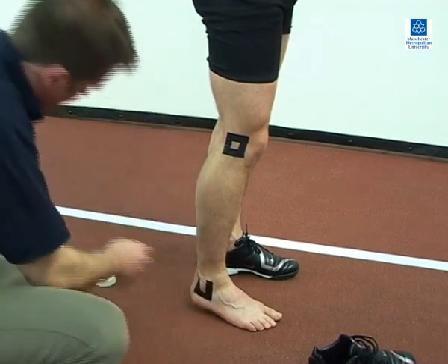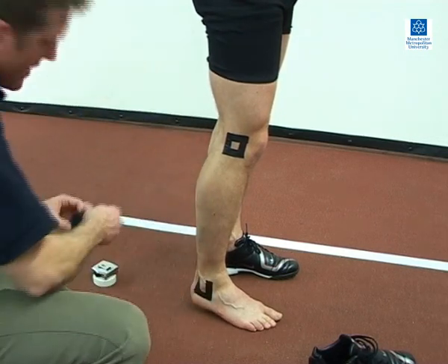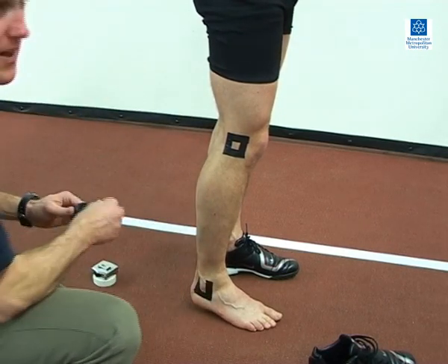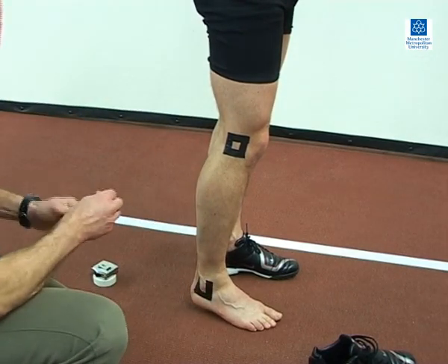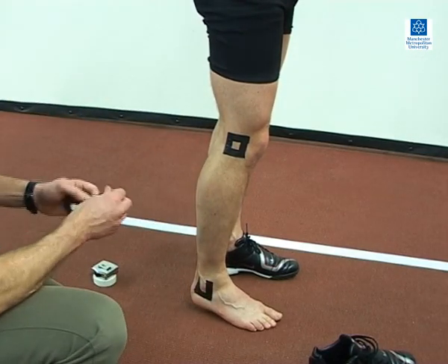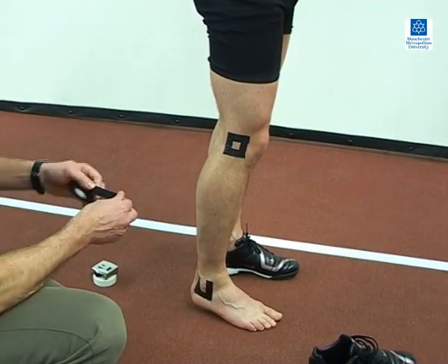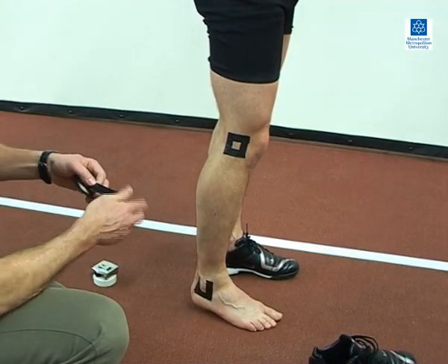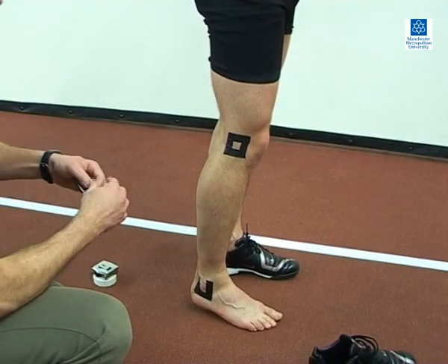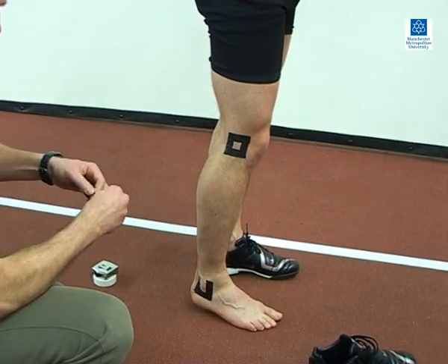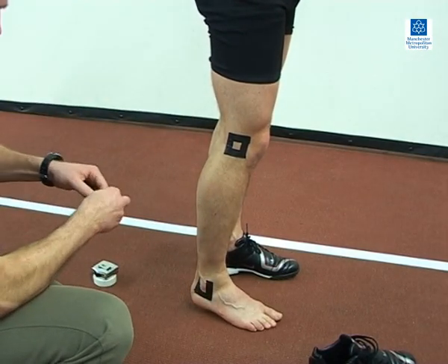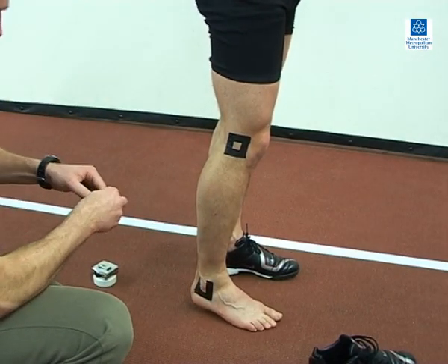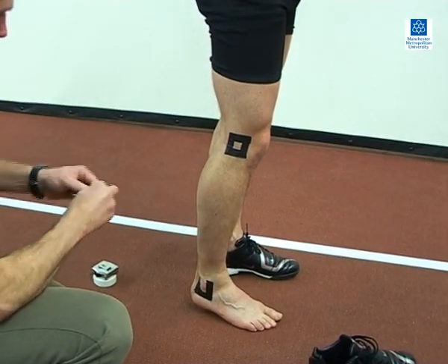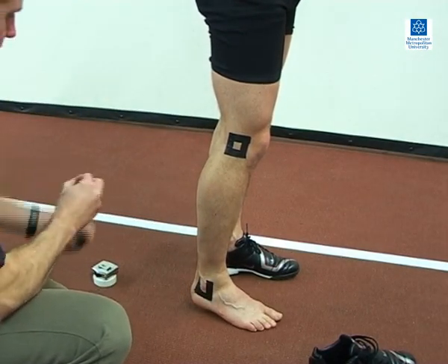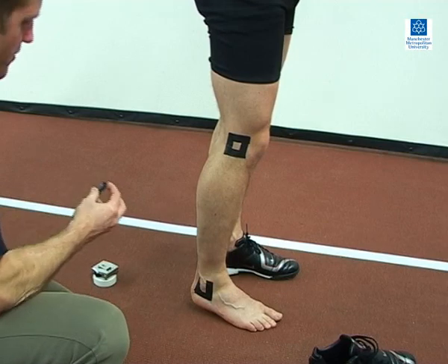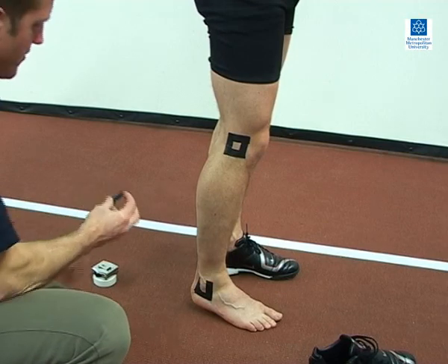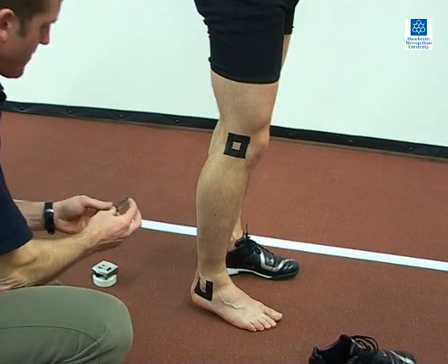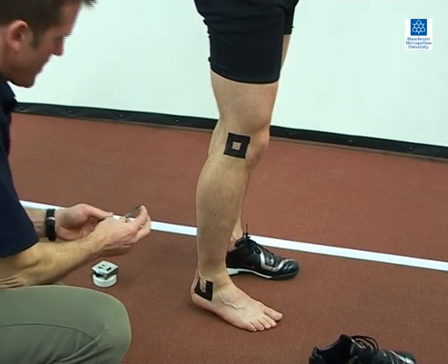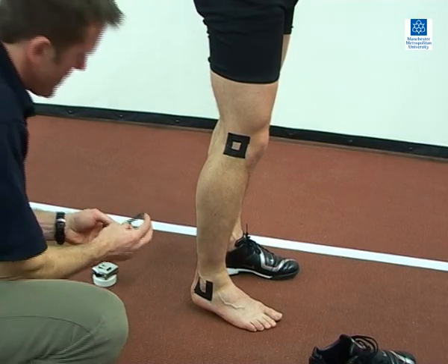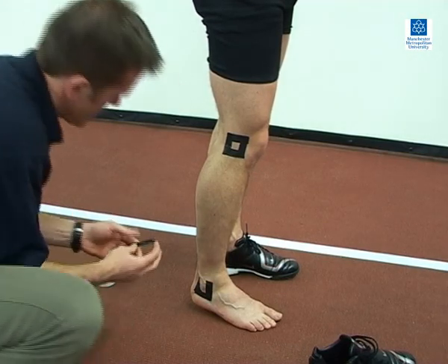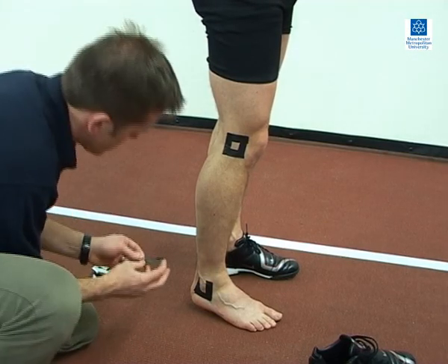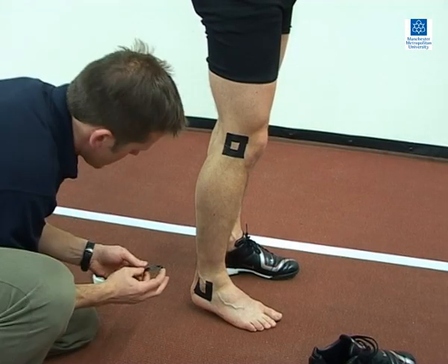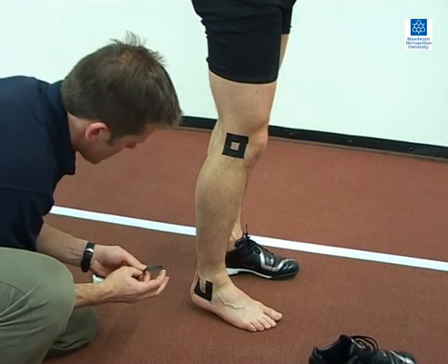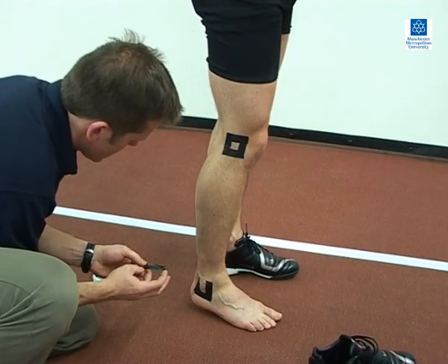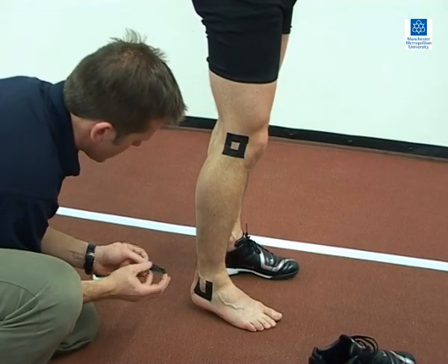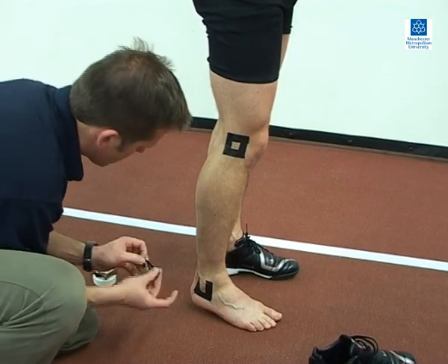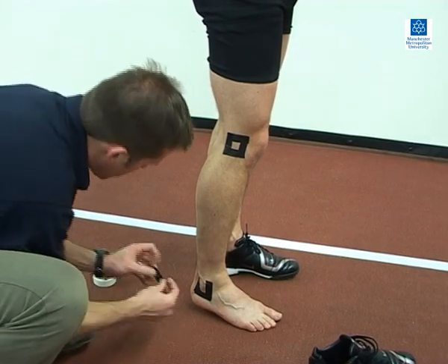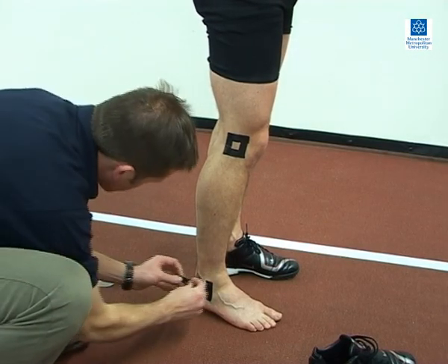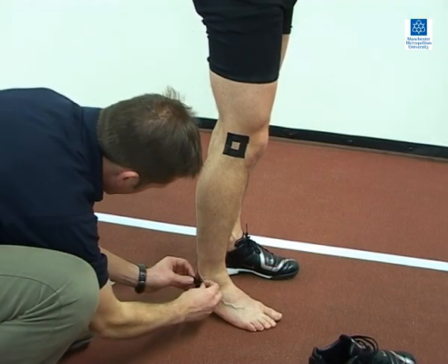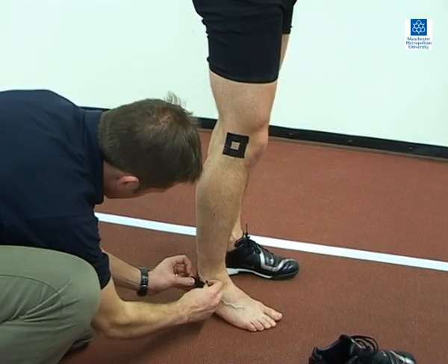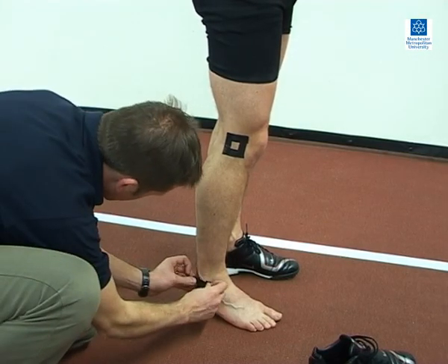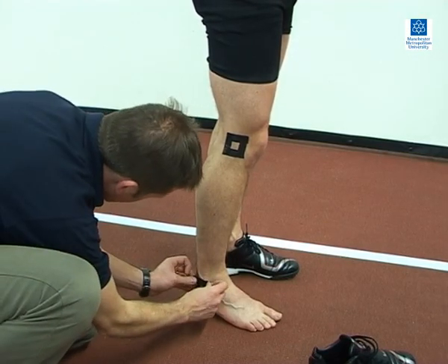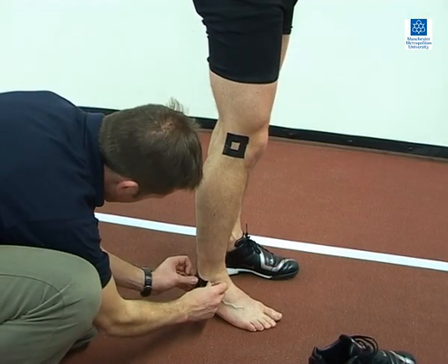The markers need to contrast with the skin or clothing, and can be applied with tape, as in this example, or marker pens.